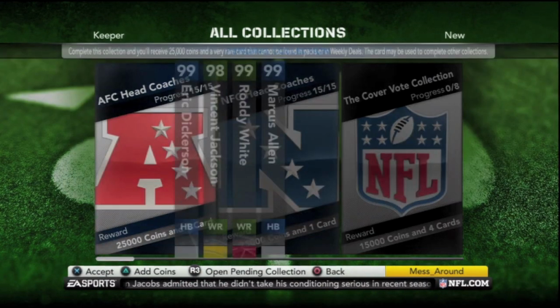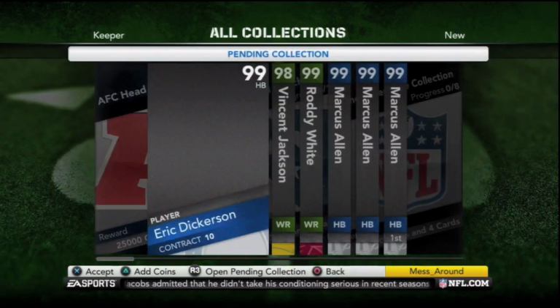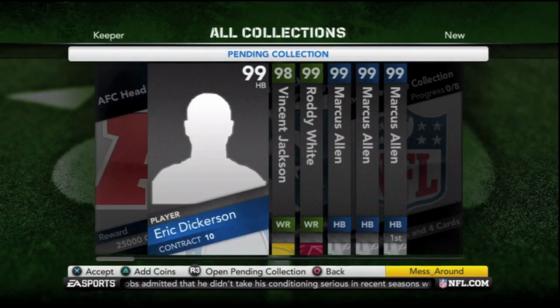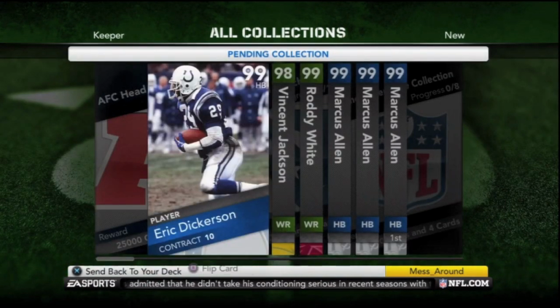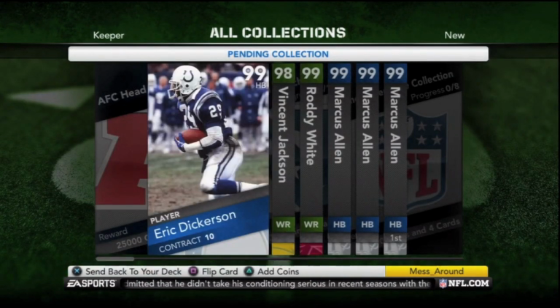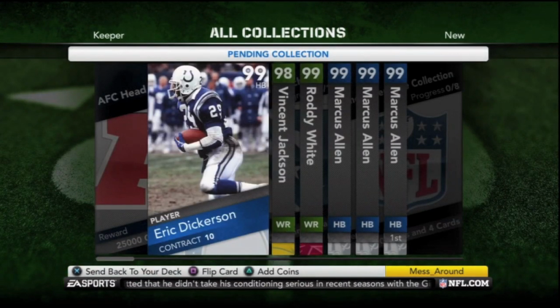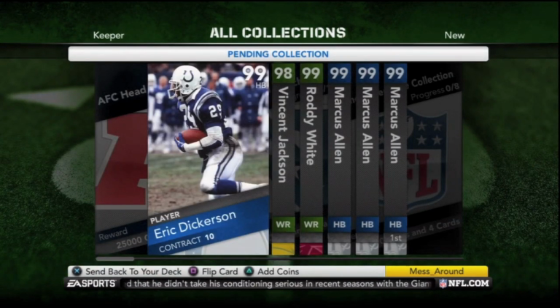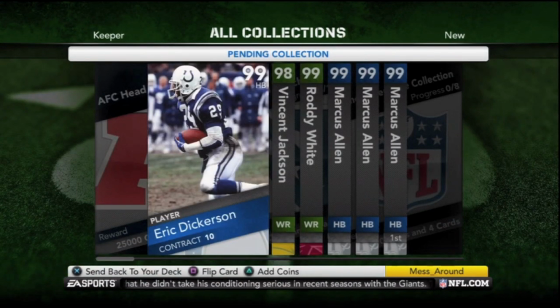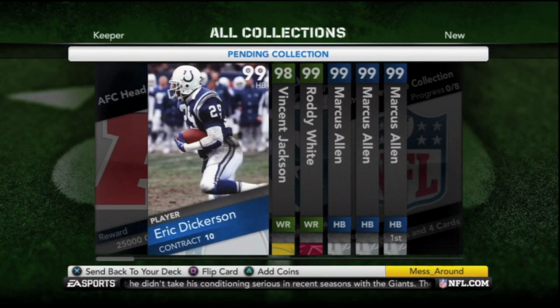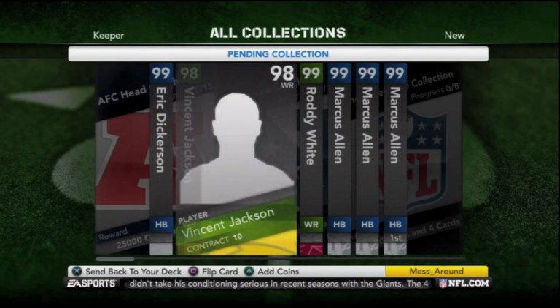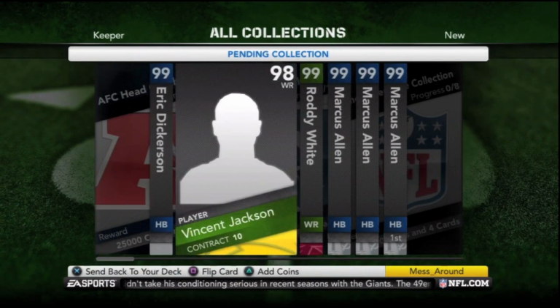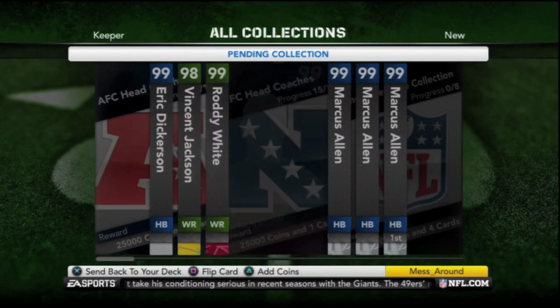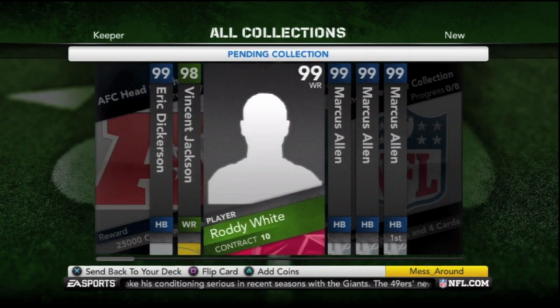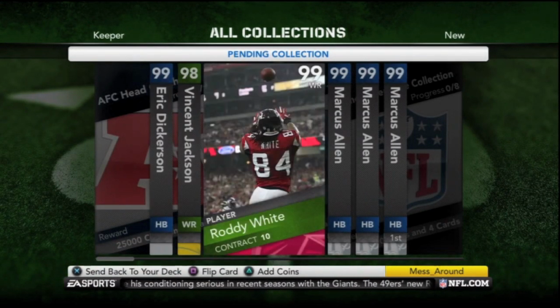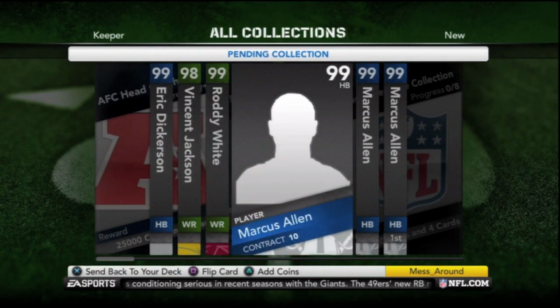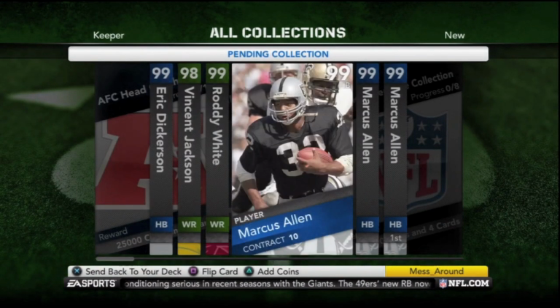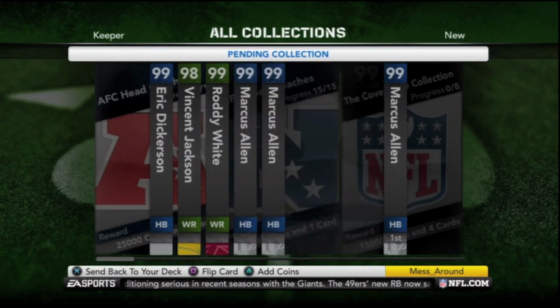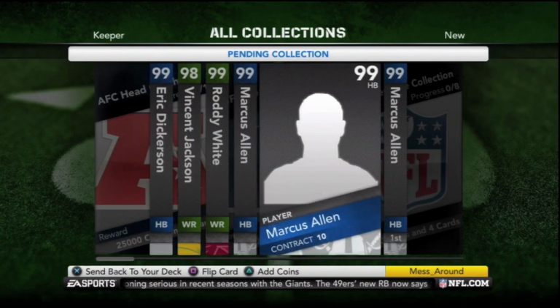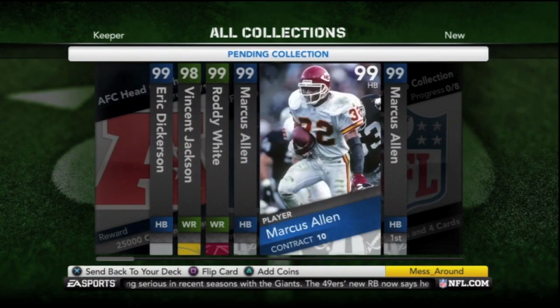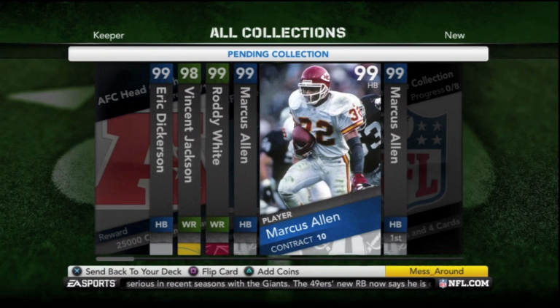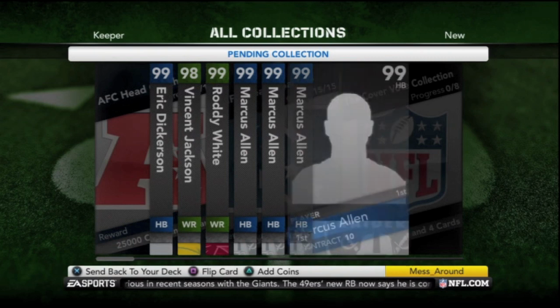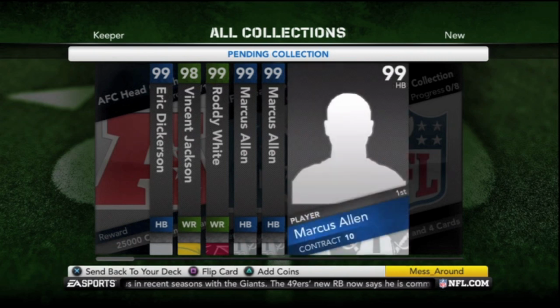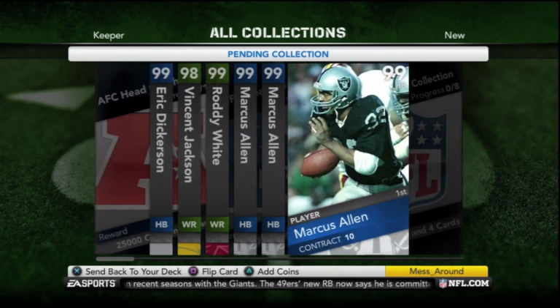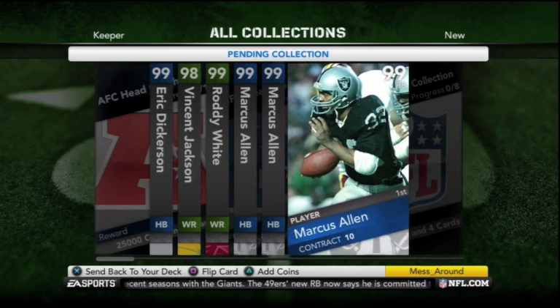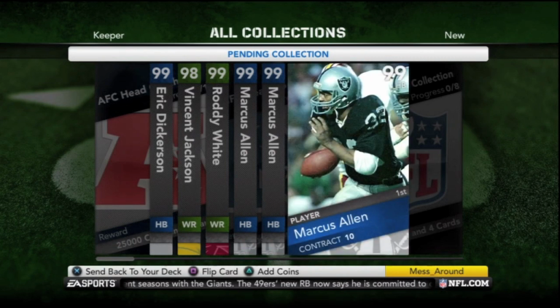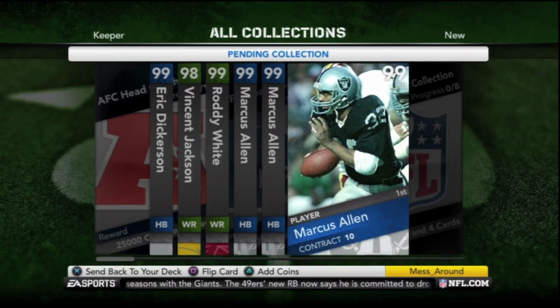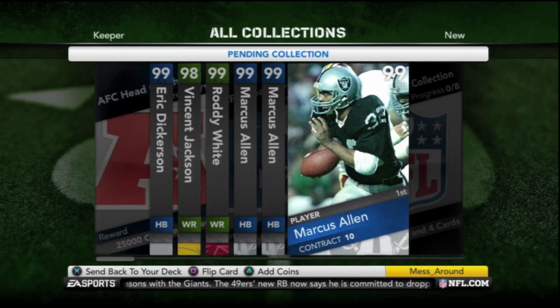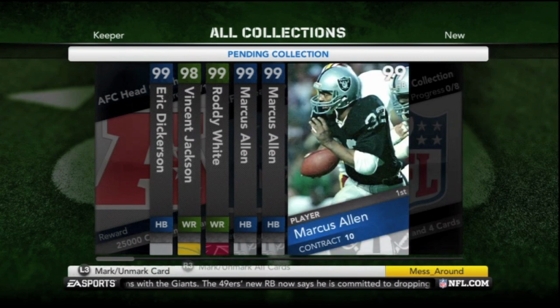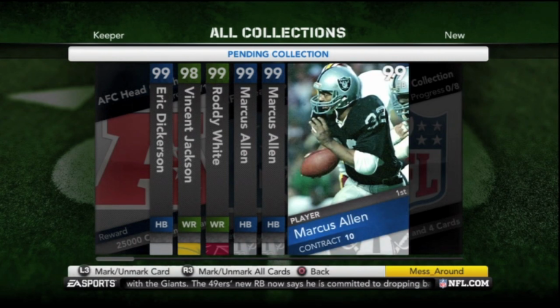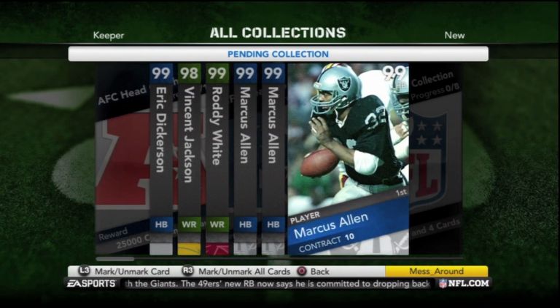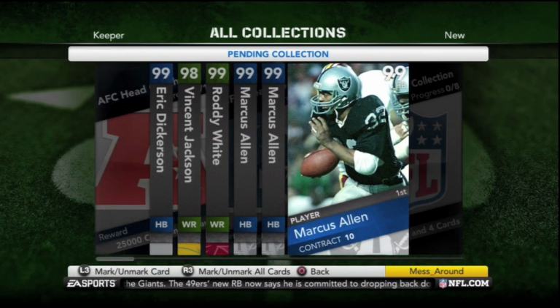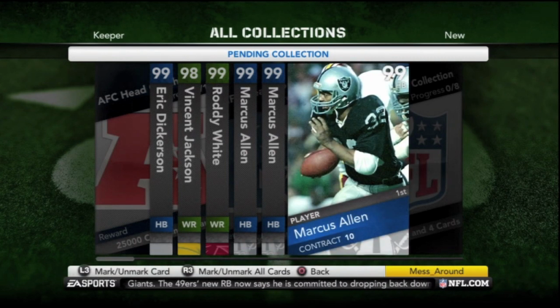I hope this helps and I hope you guys can prepare for future collections to get them done quick so you don't have to trade for them all.